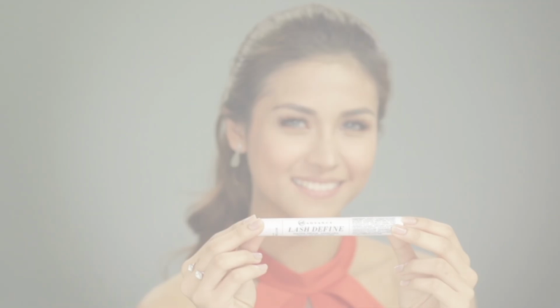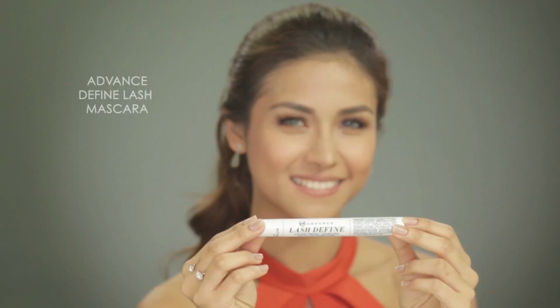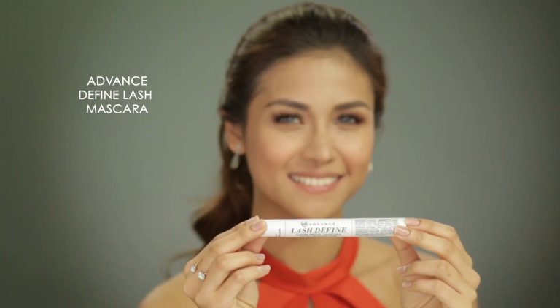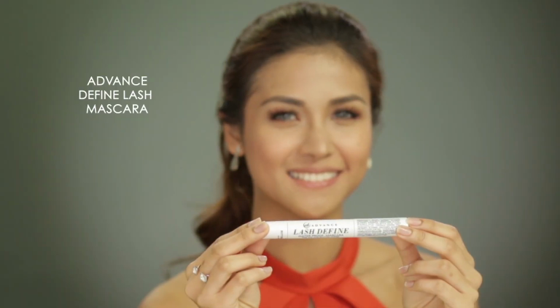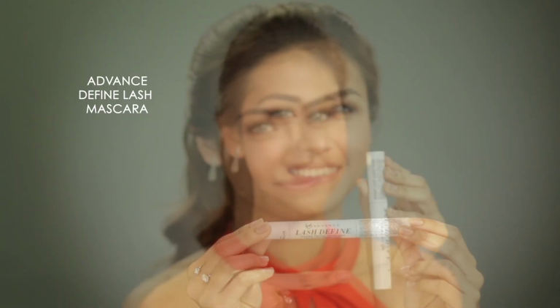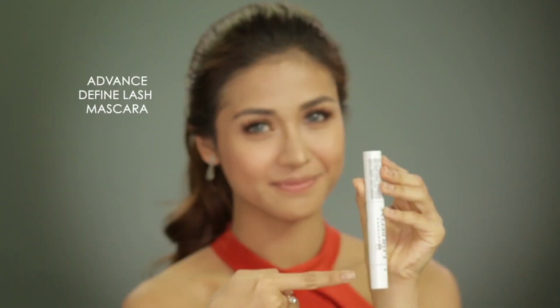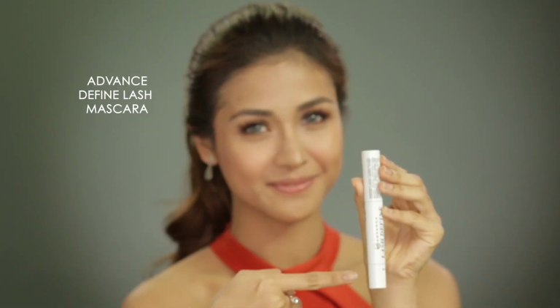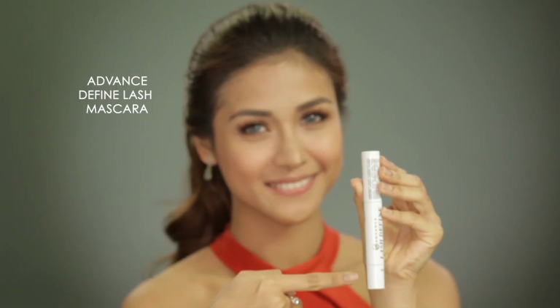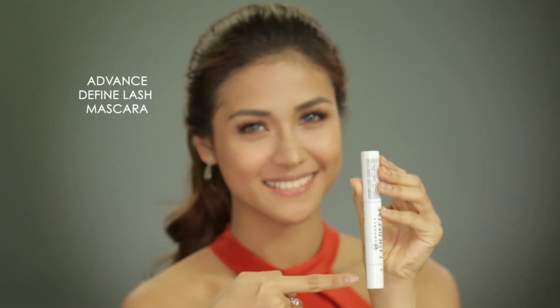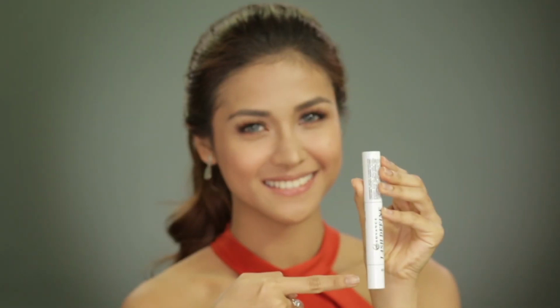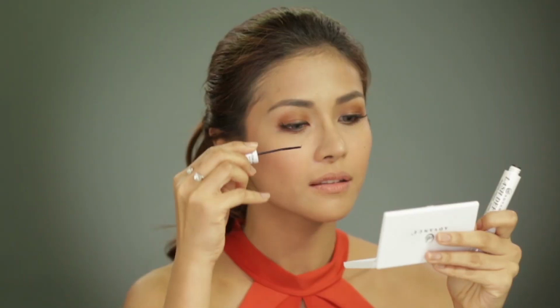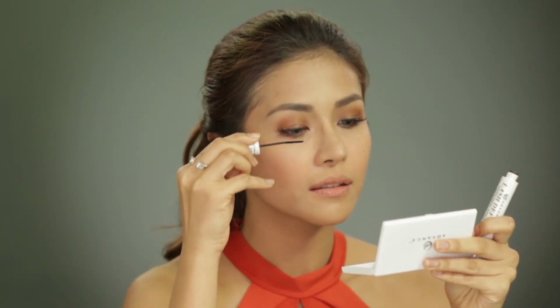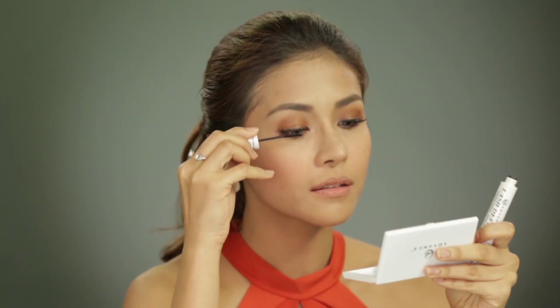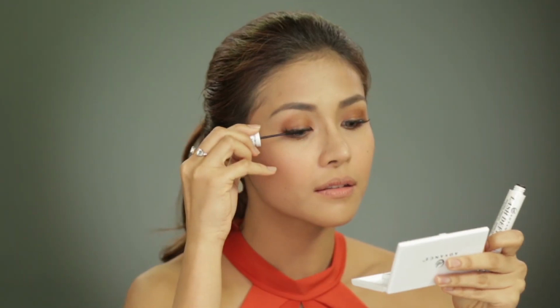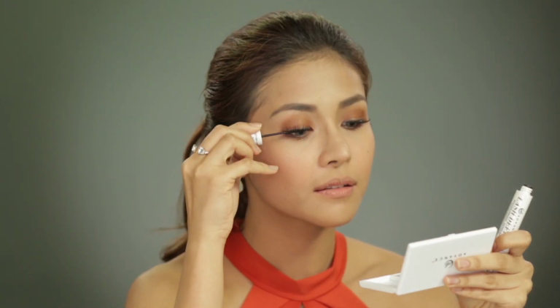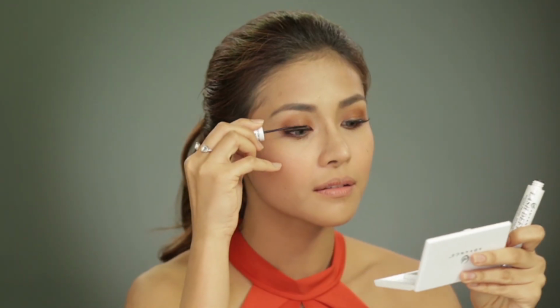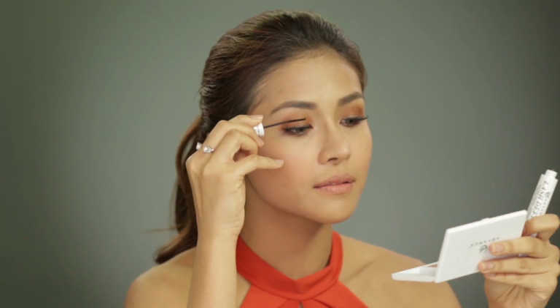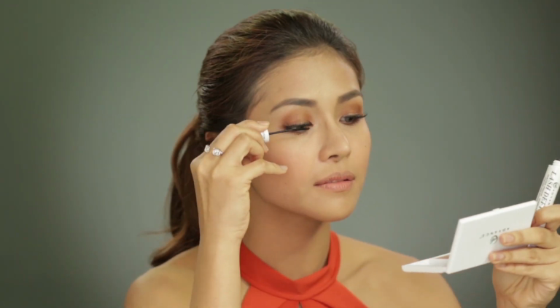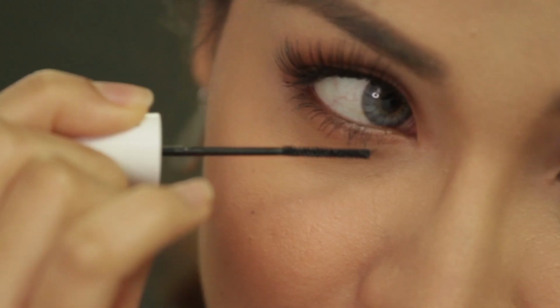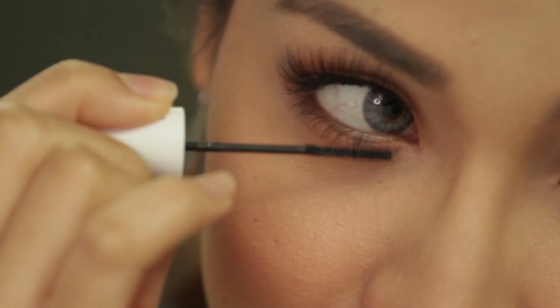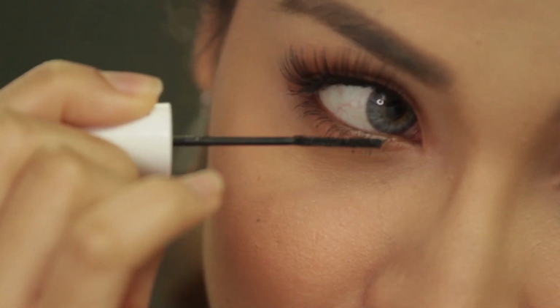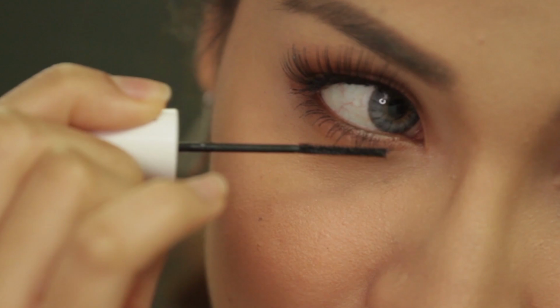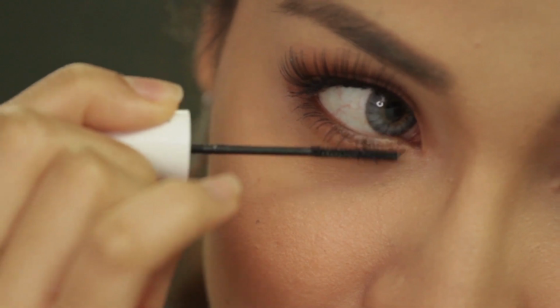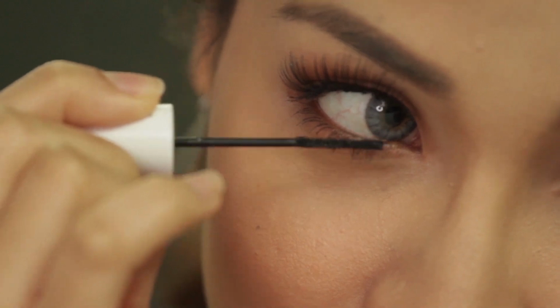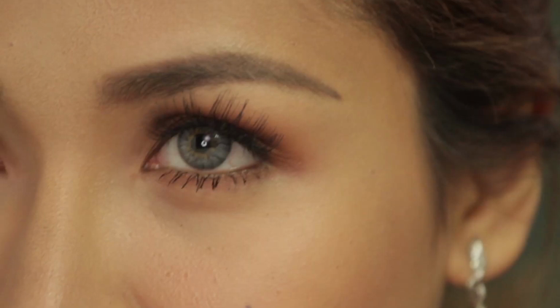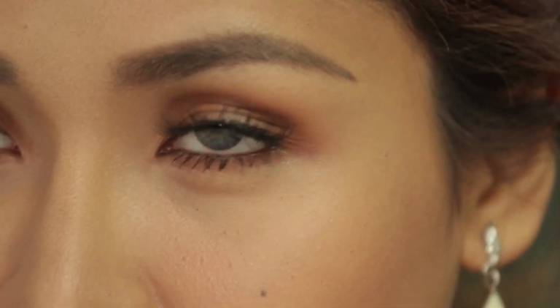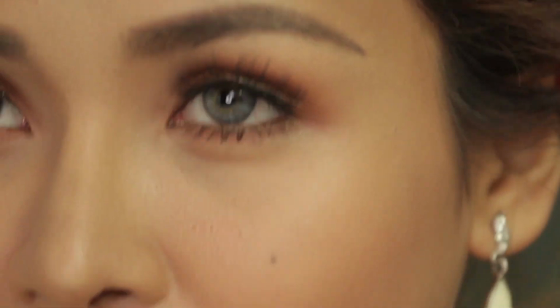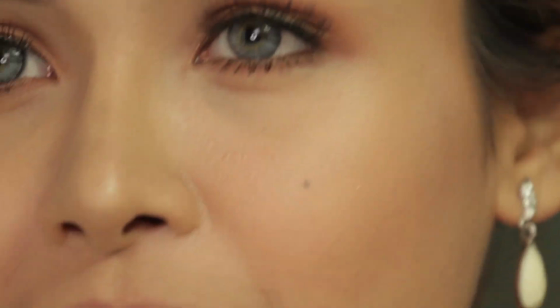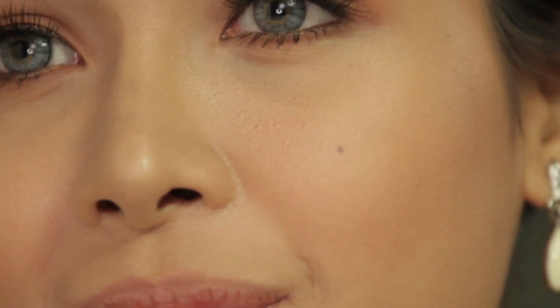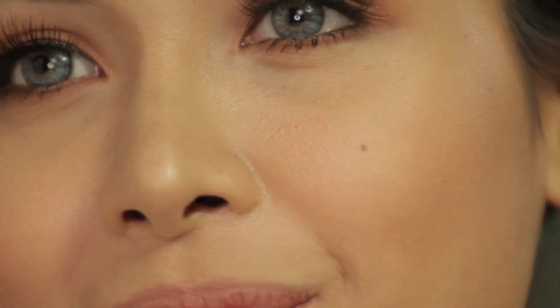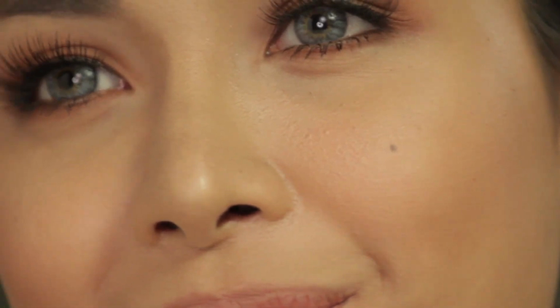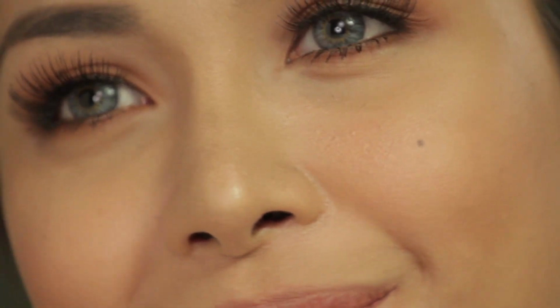Using the bottom lash wand of Advanced Lash Define Mascara, apply softly on your lashes.